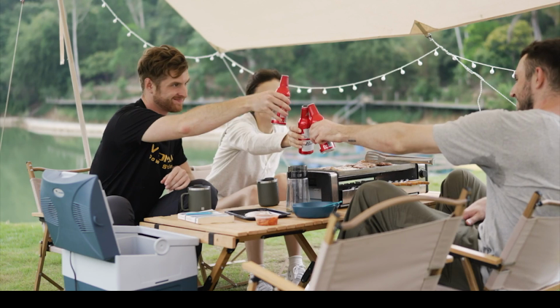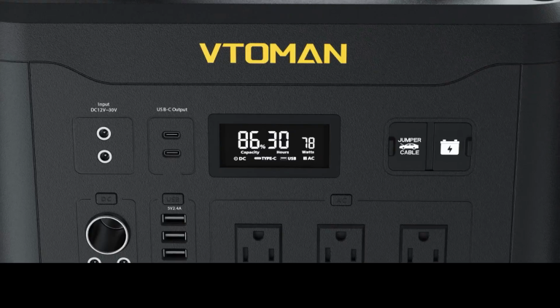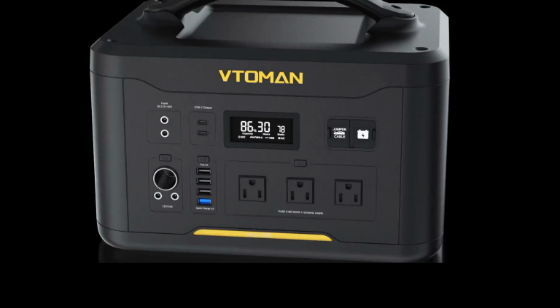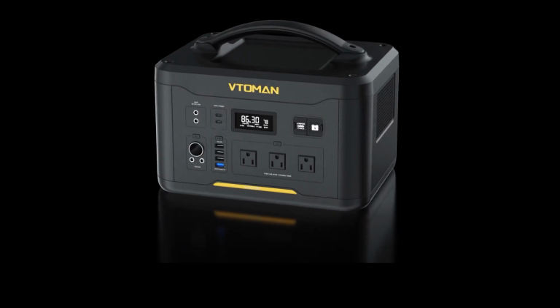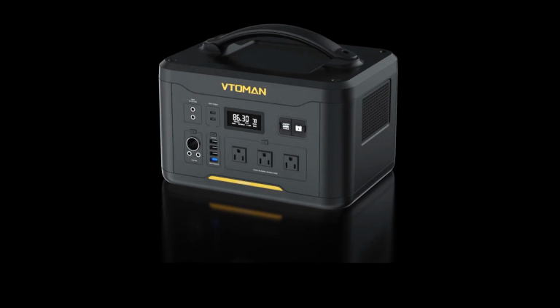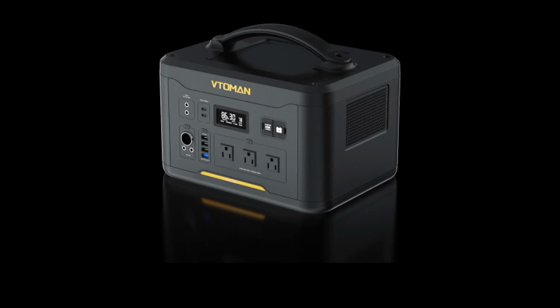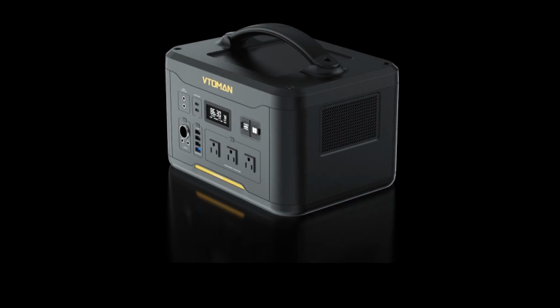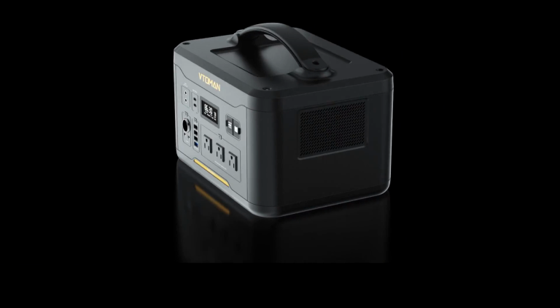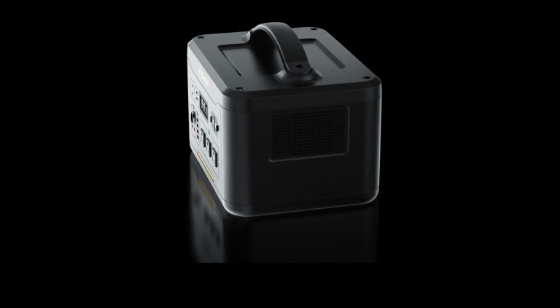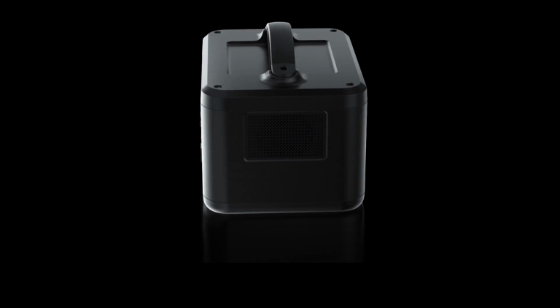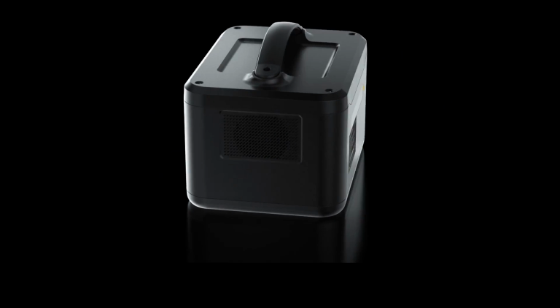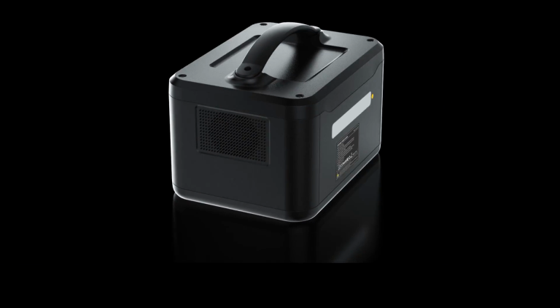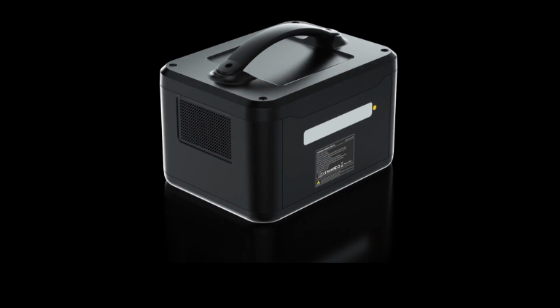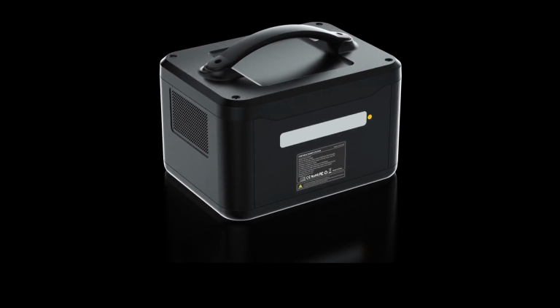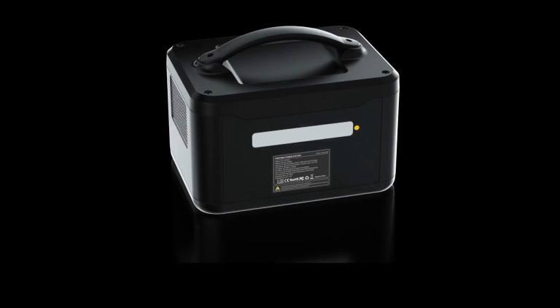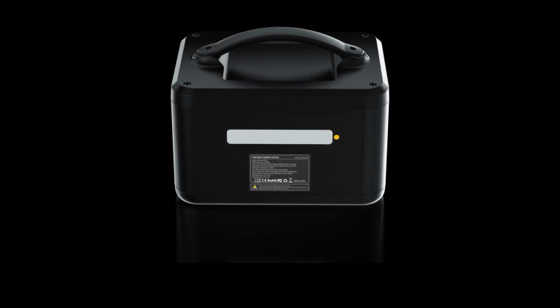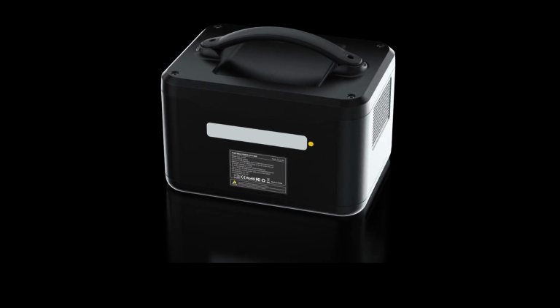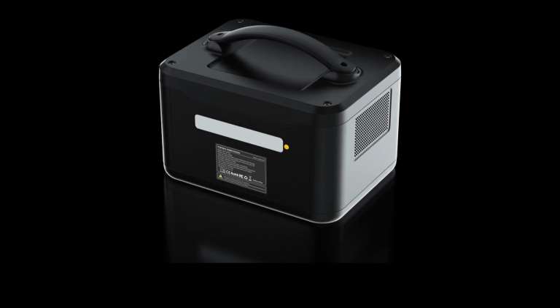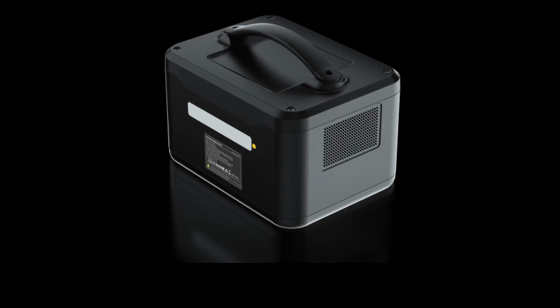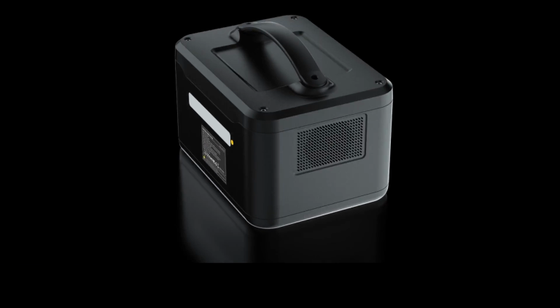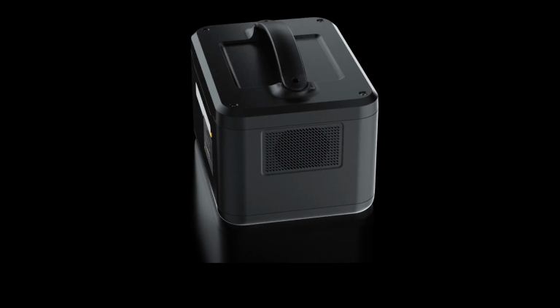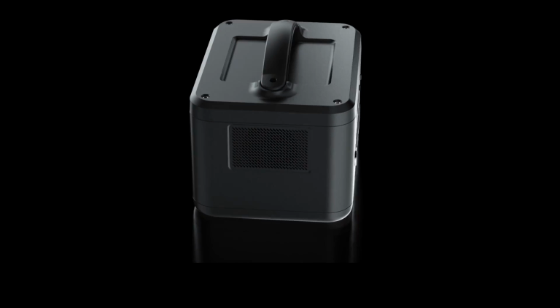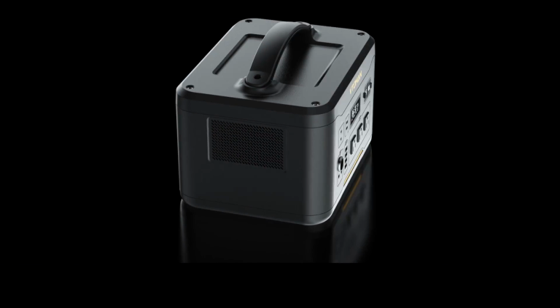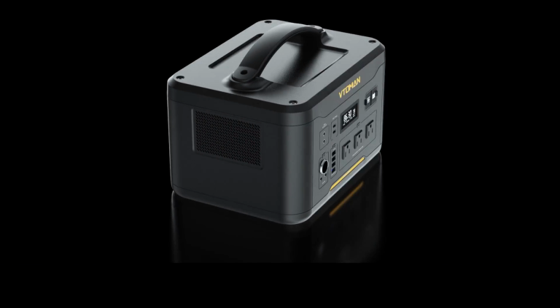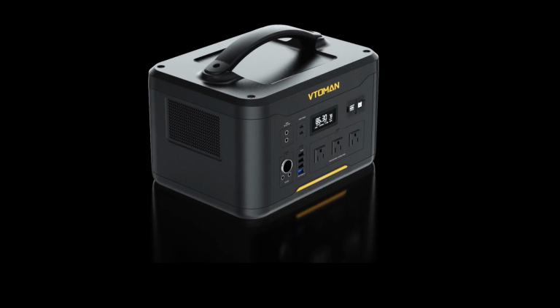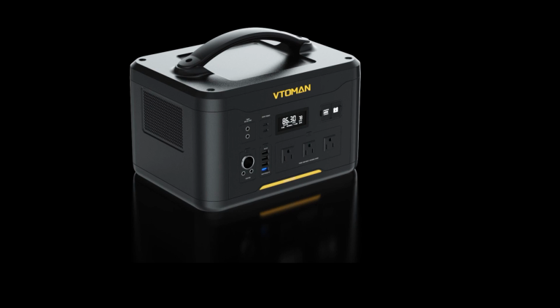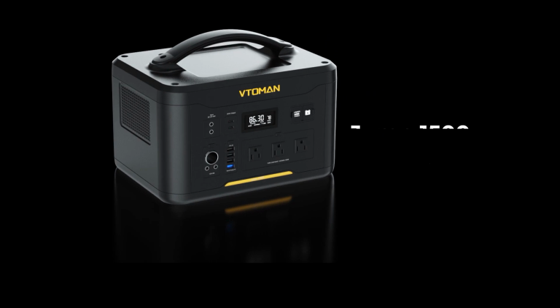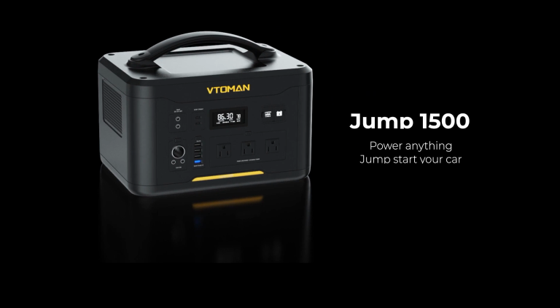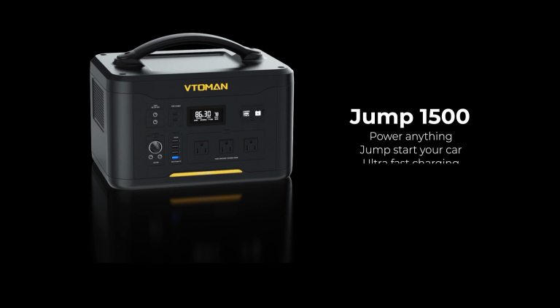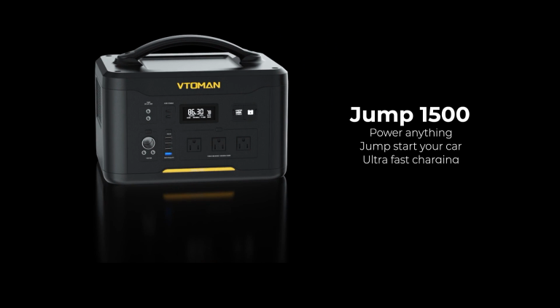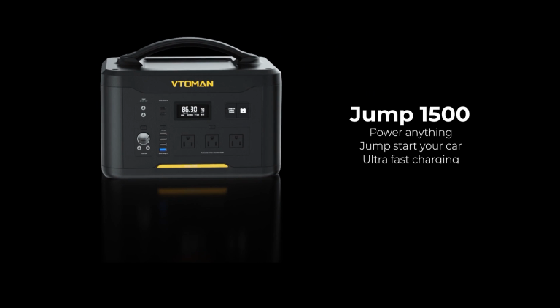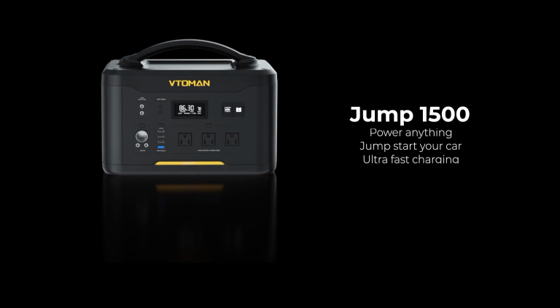Remember, it only takes five hours to charge up to 80% thanks to its unique ultra-fast charging technology.